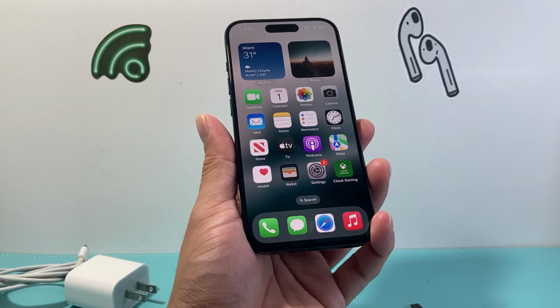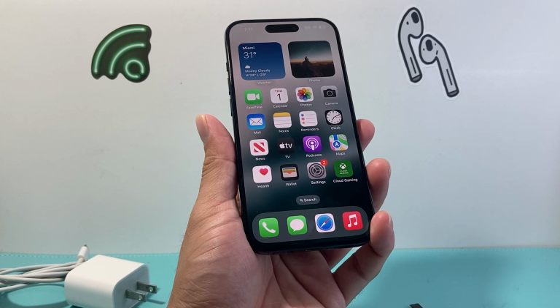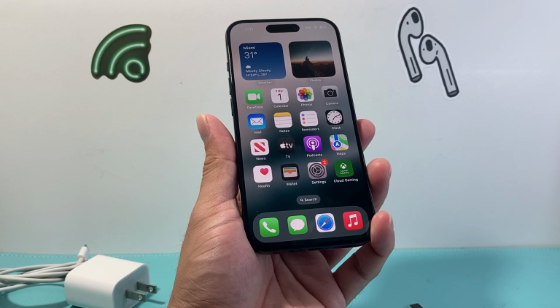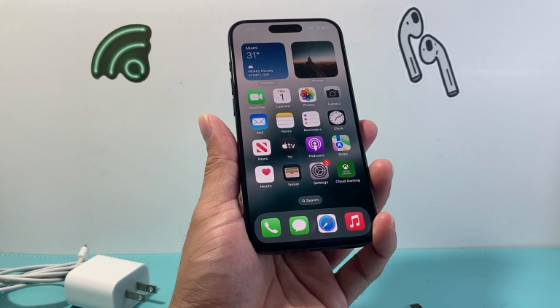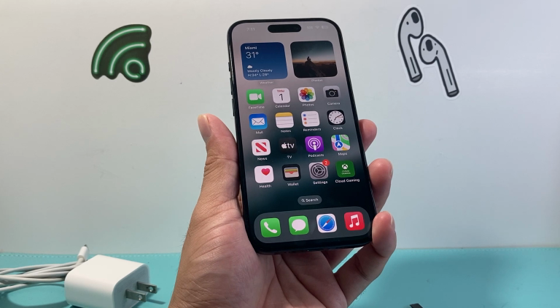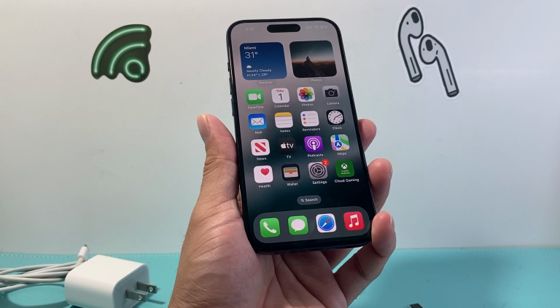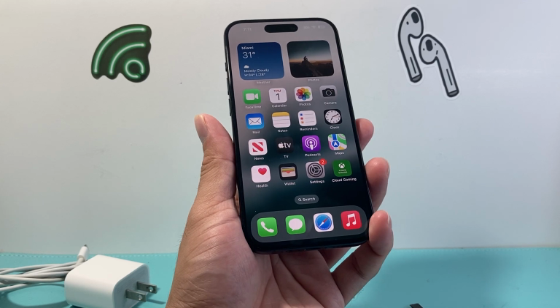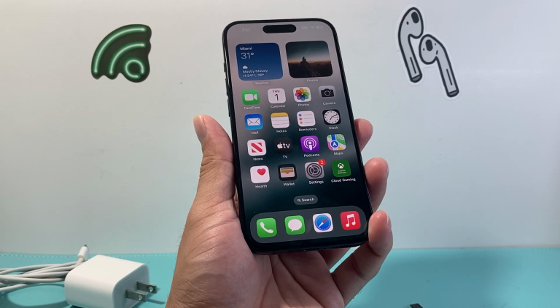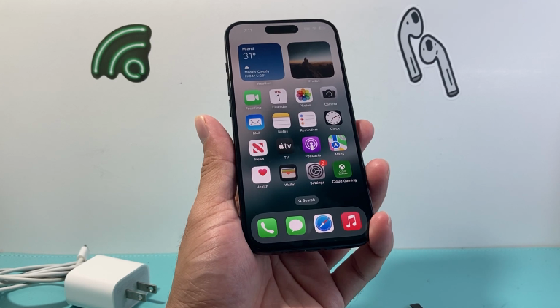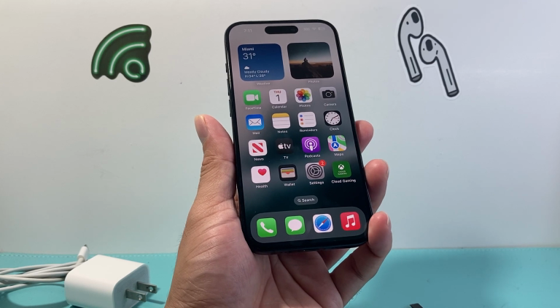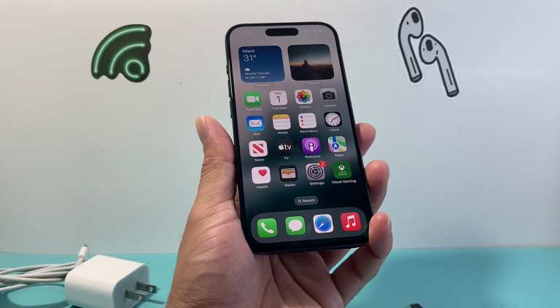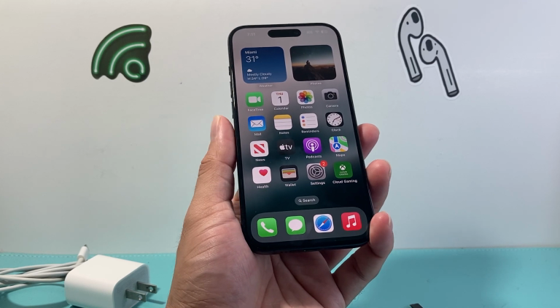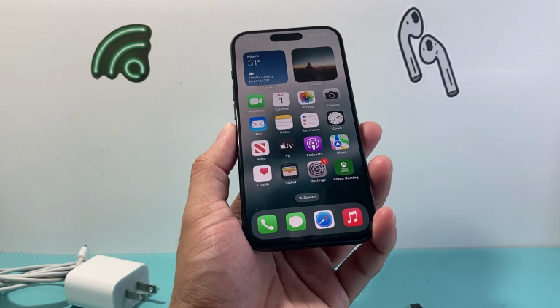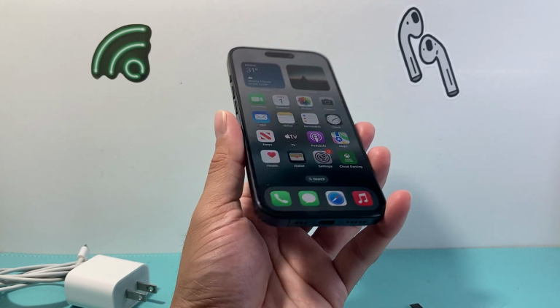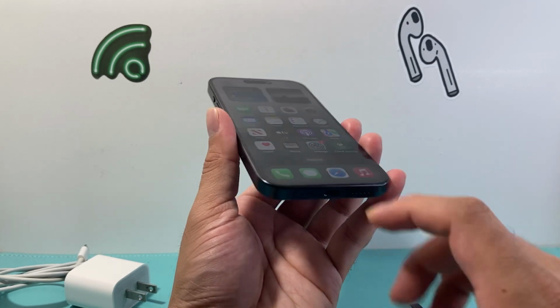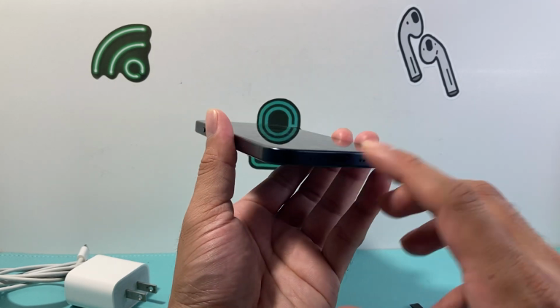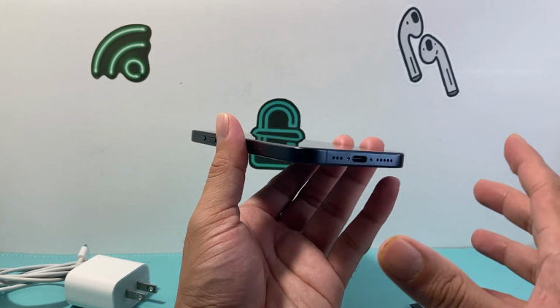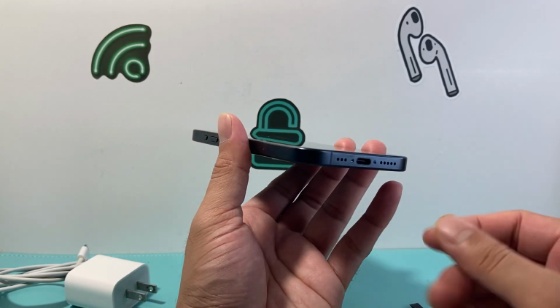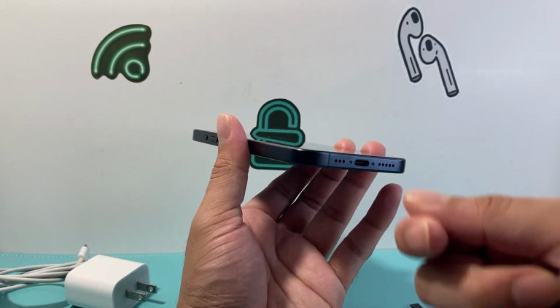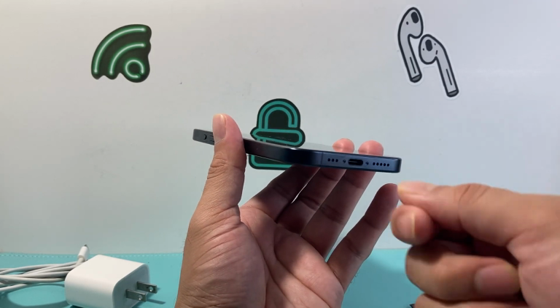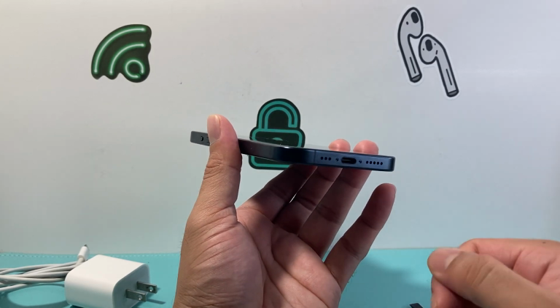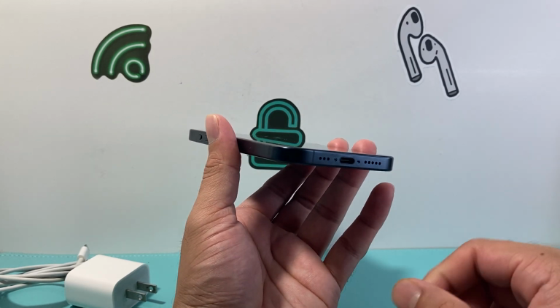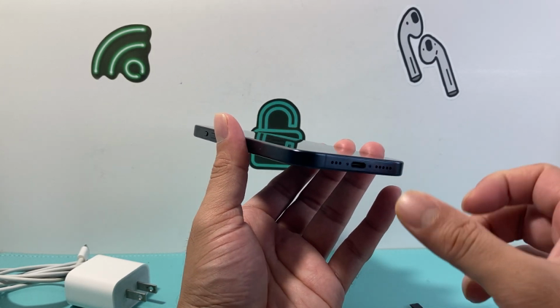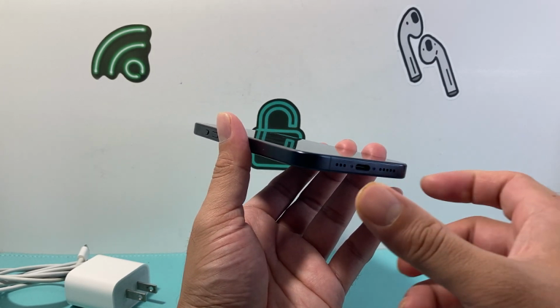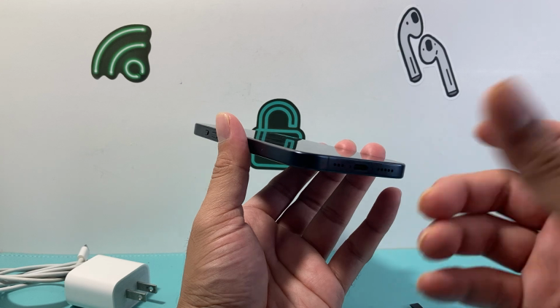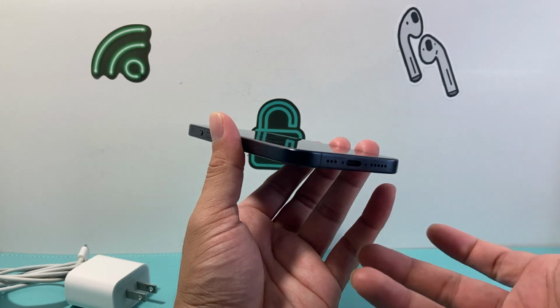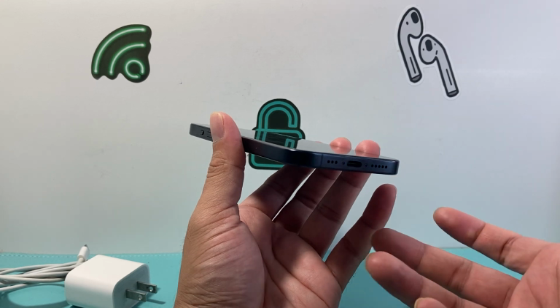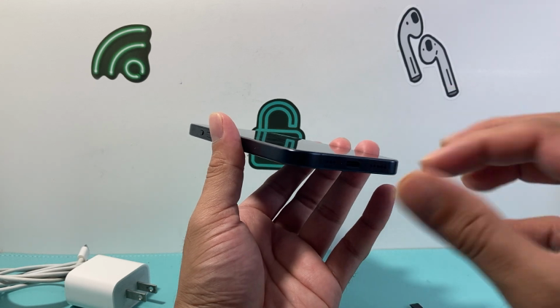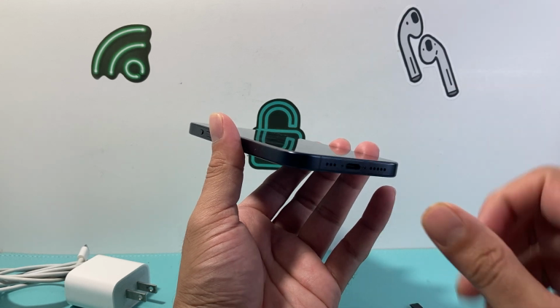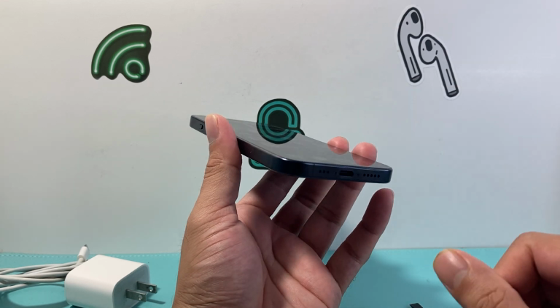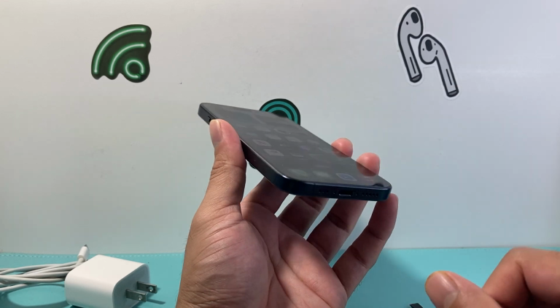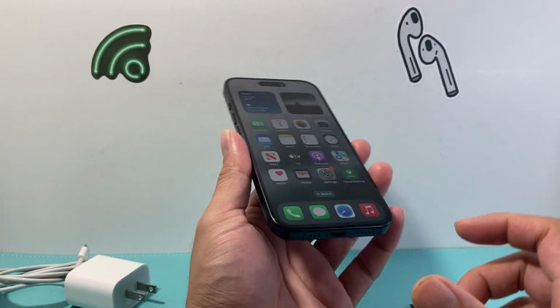The next thing you want to do if you're having an issue: if you recently put on a case, maybe it's not making the connection. Take off the case and try to charge it.